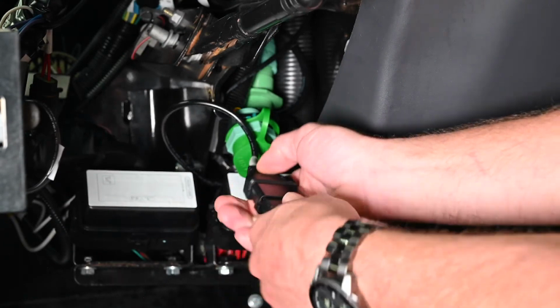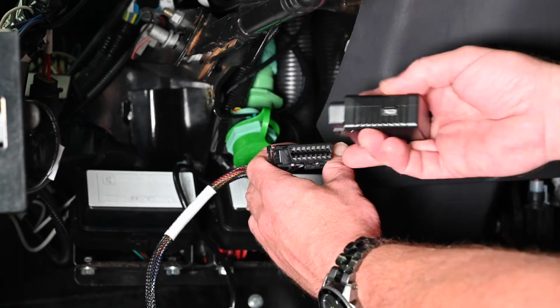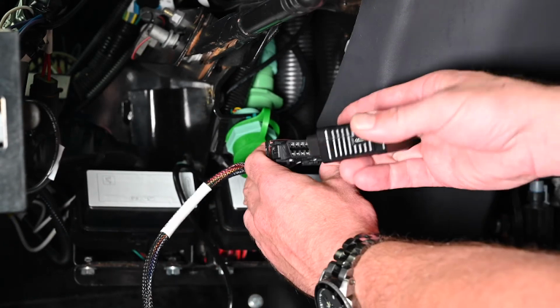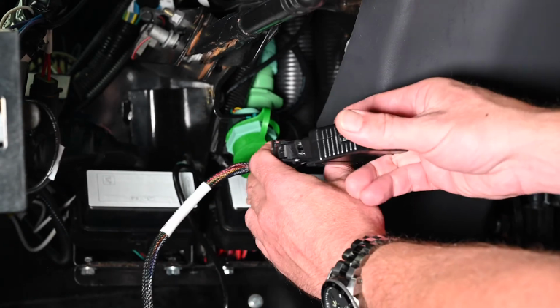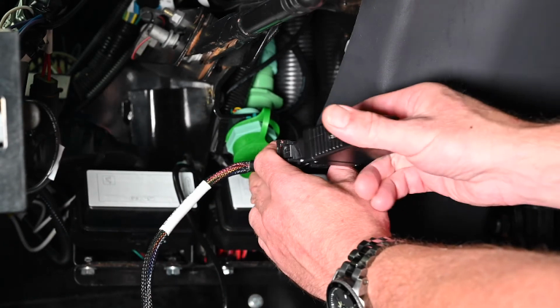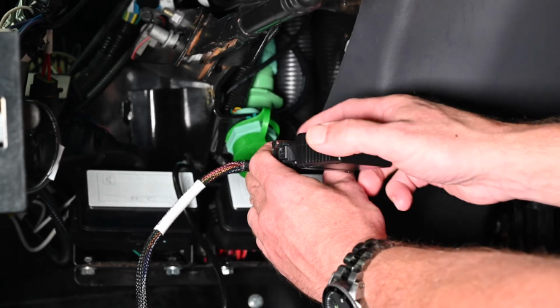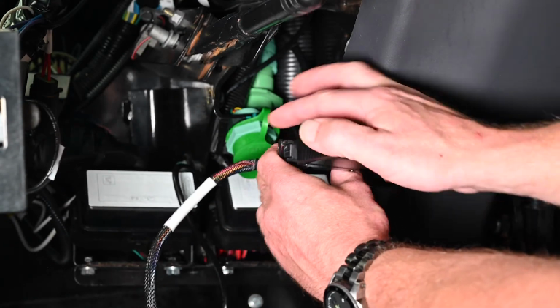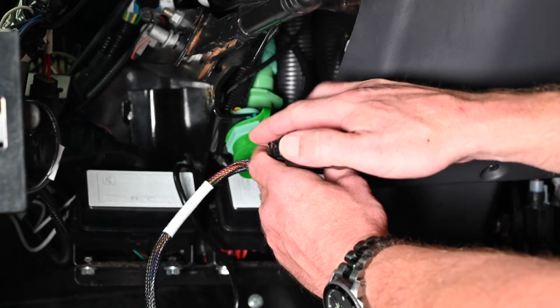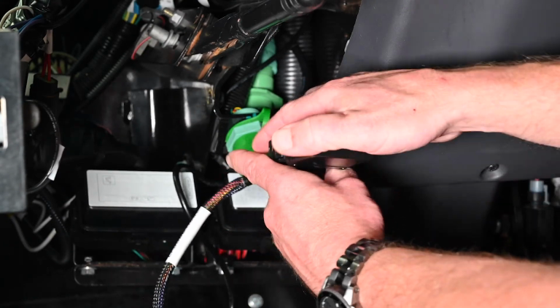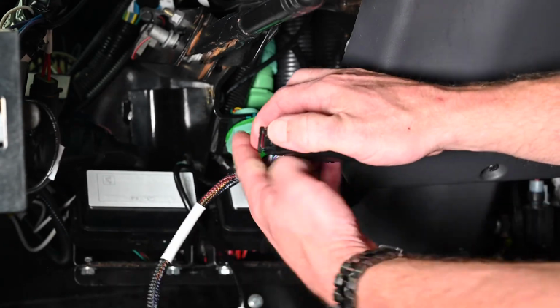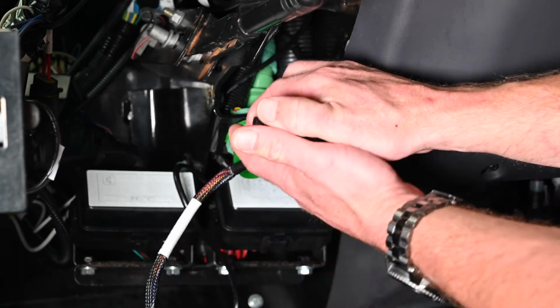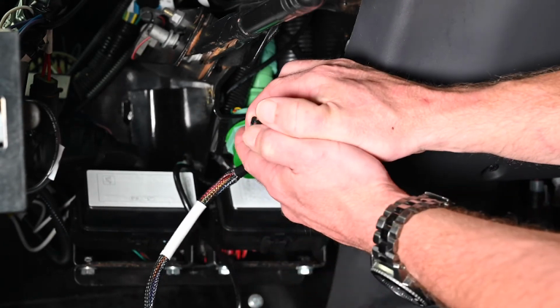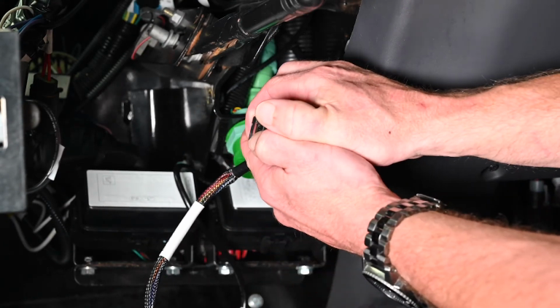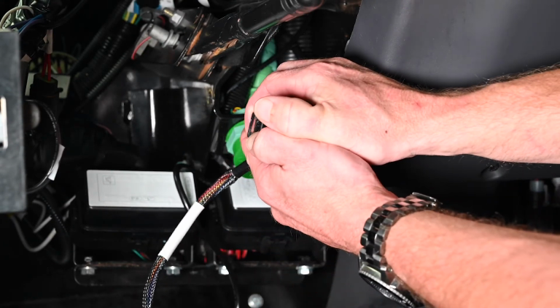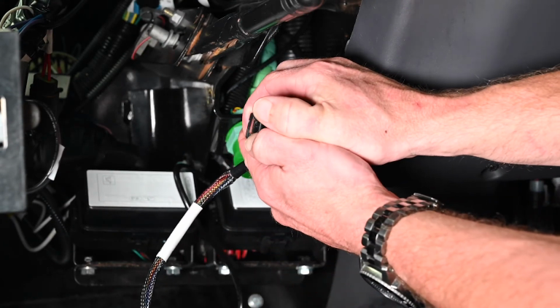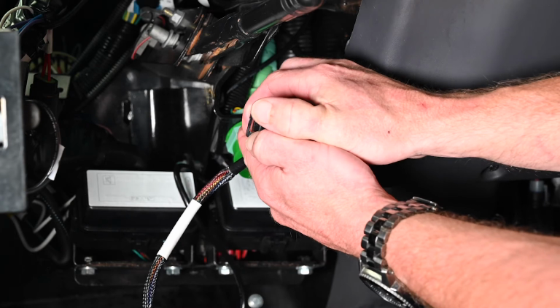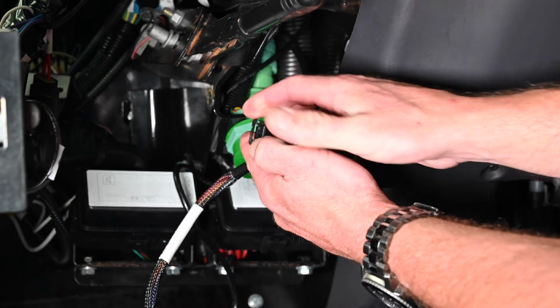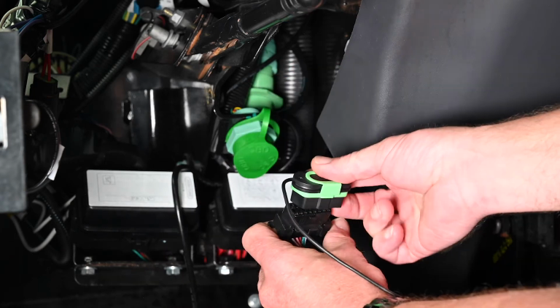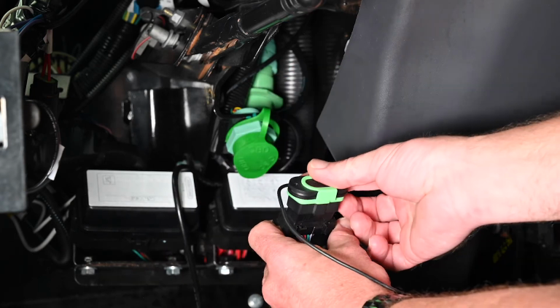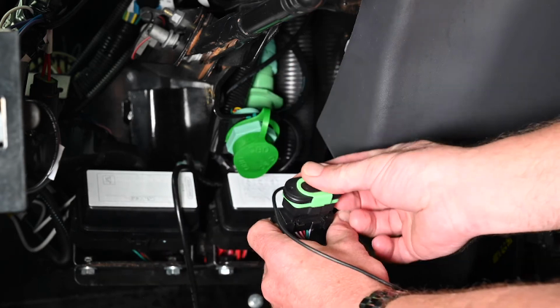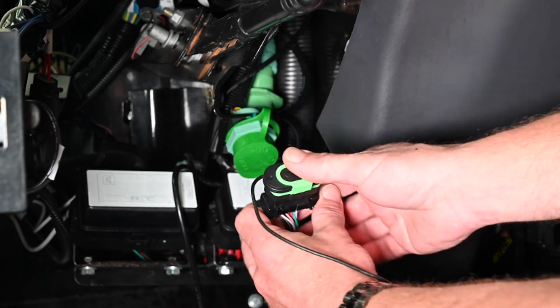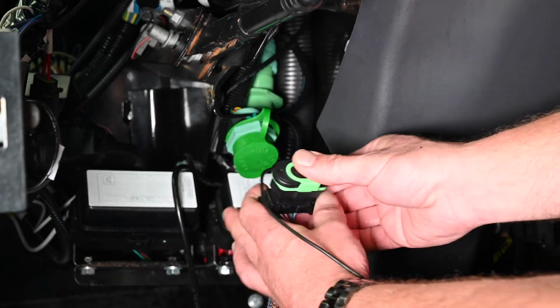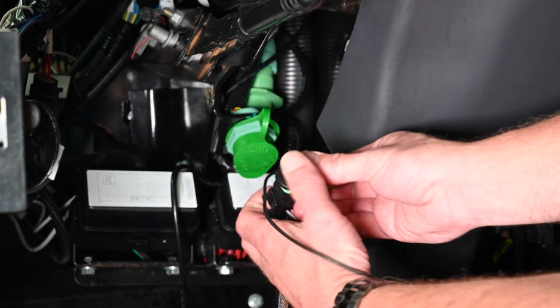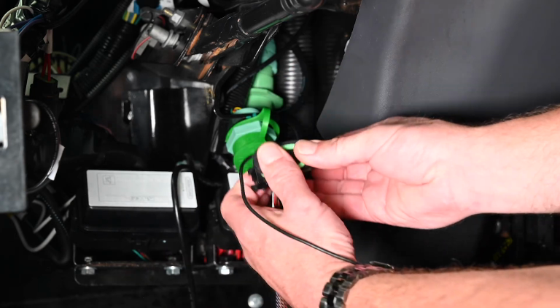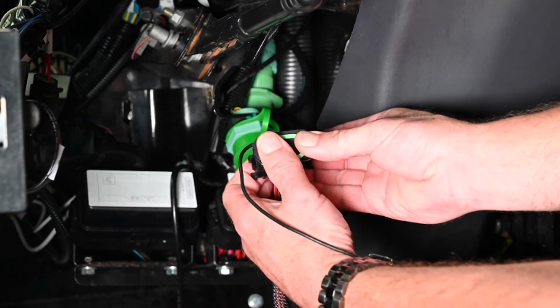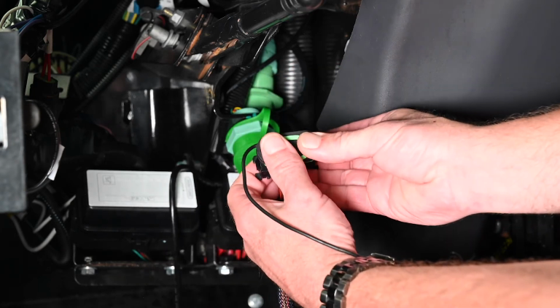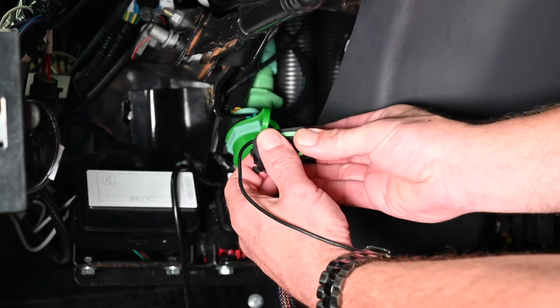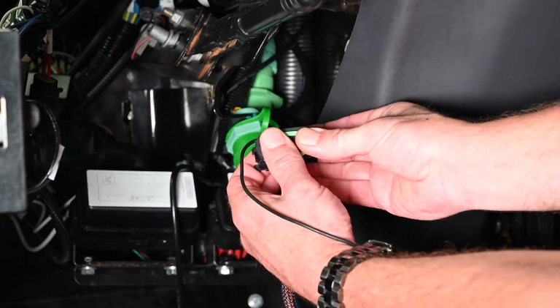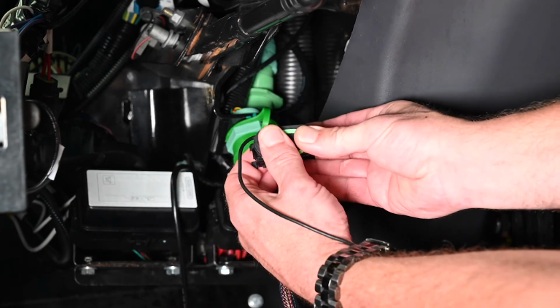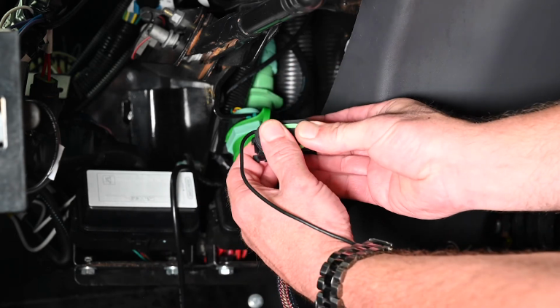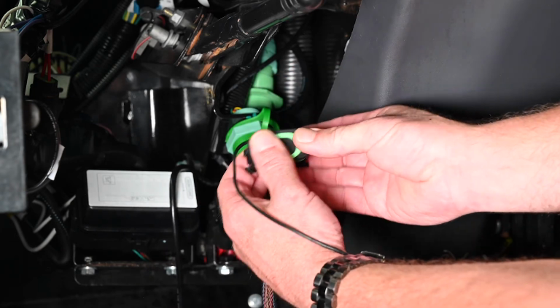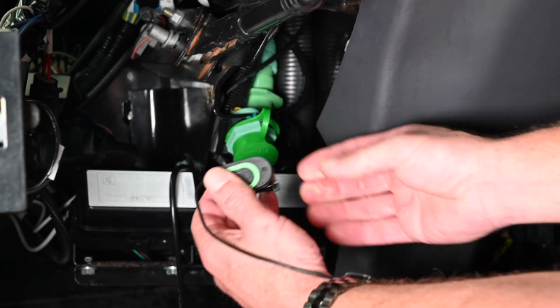Attach the Fleet Tracker to one side of the Y cable and attach the camera power adapter to the other side.